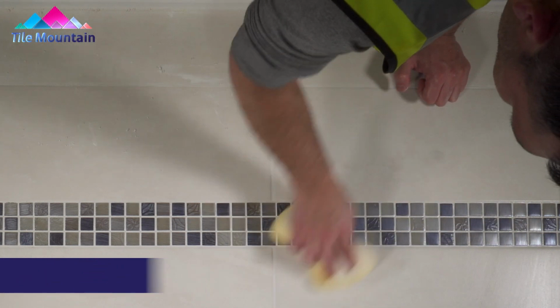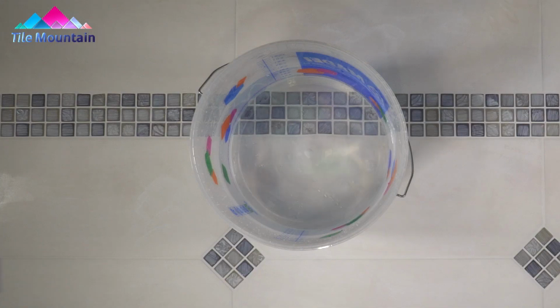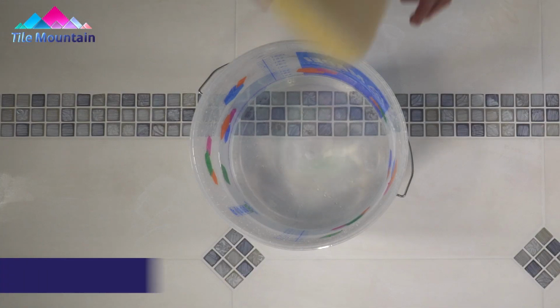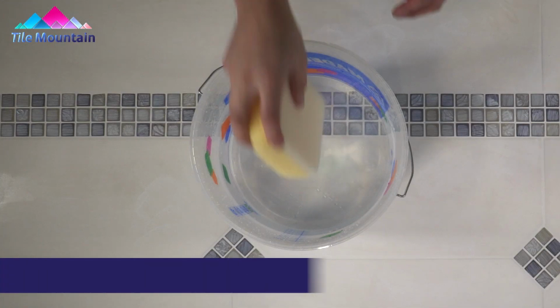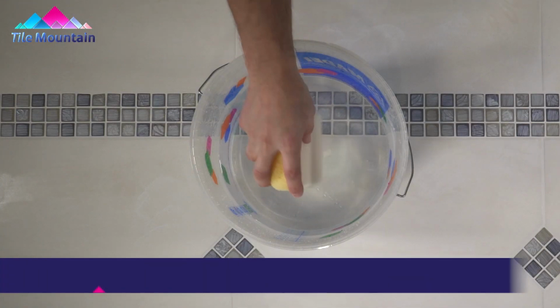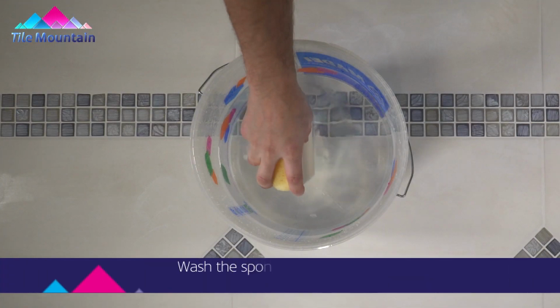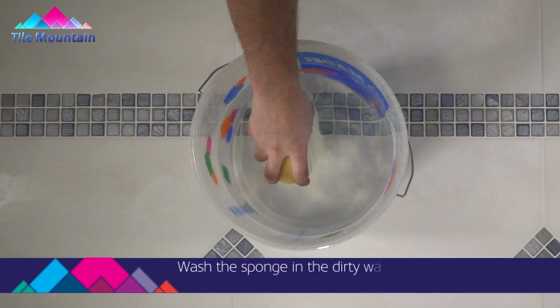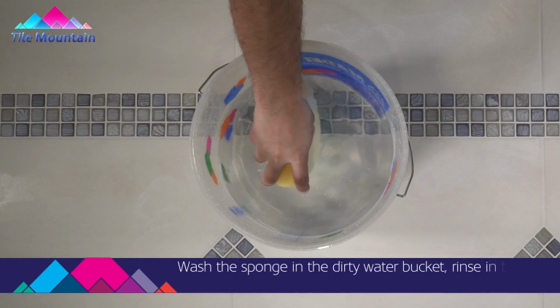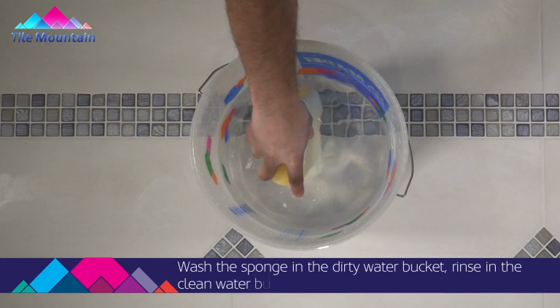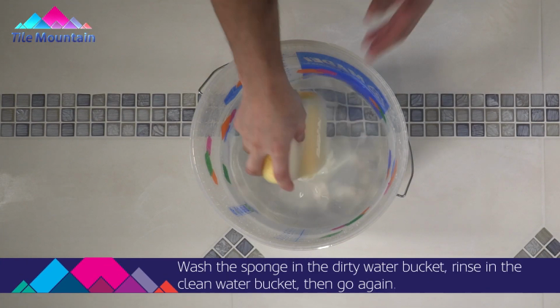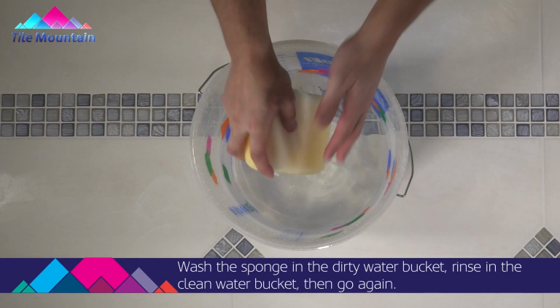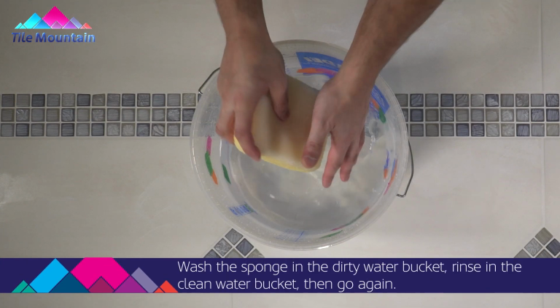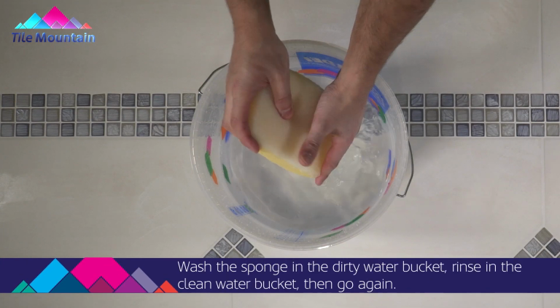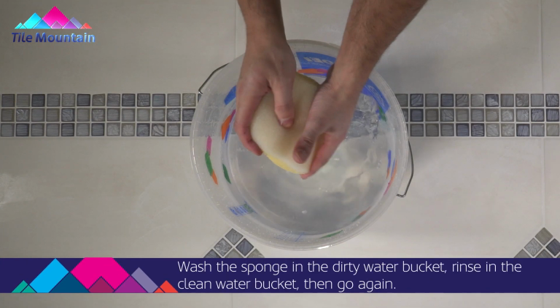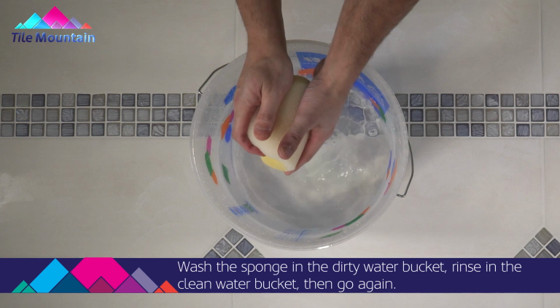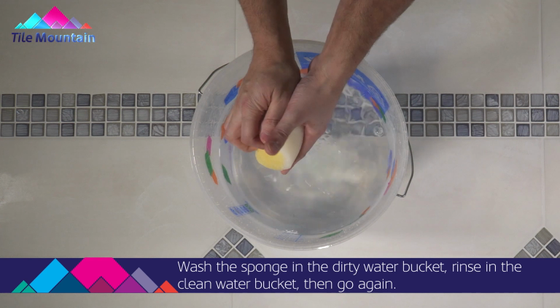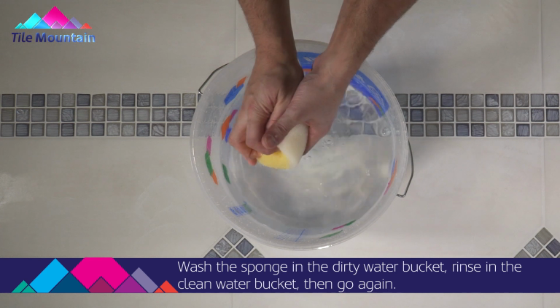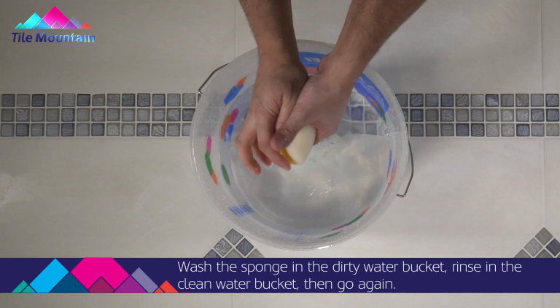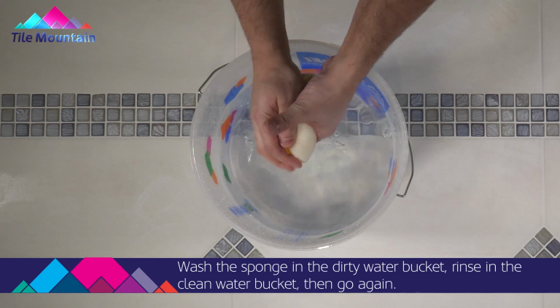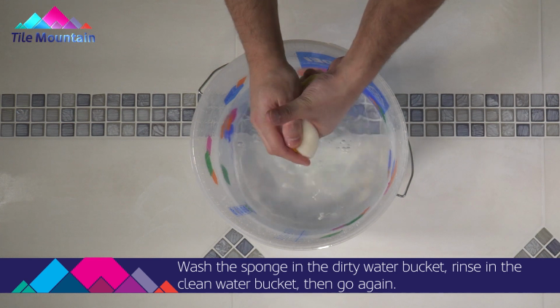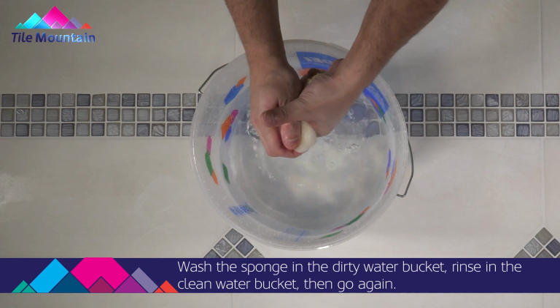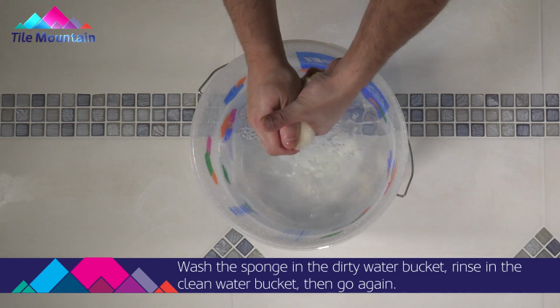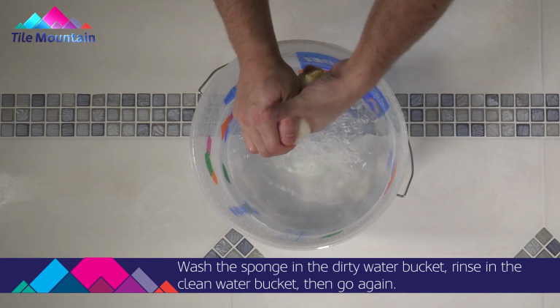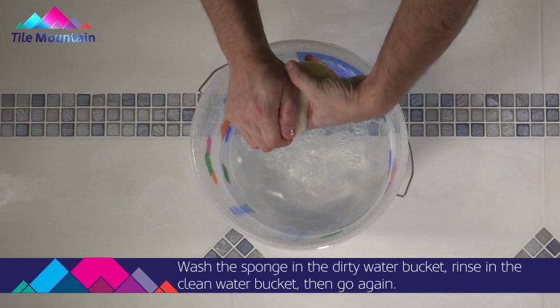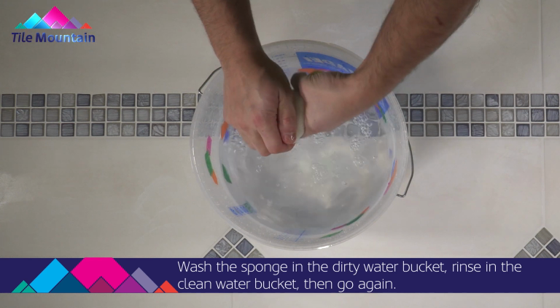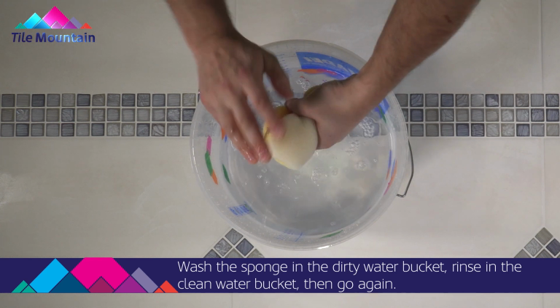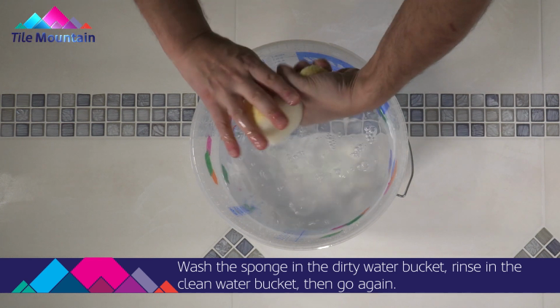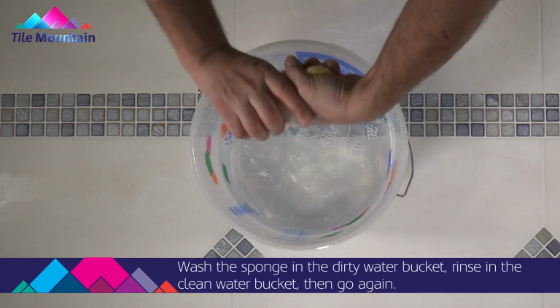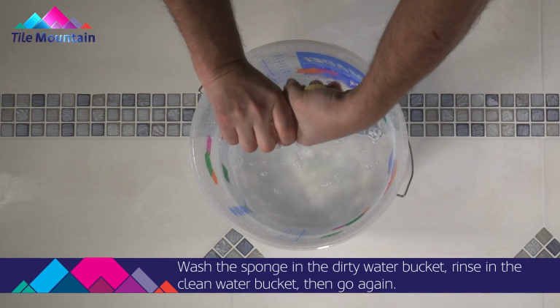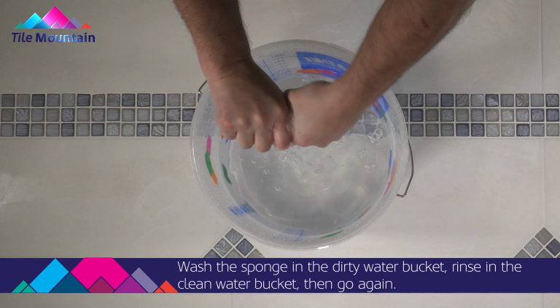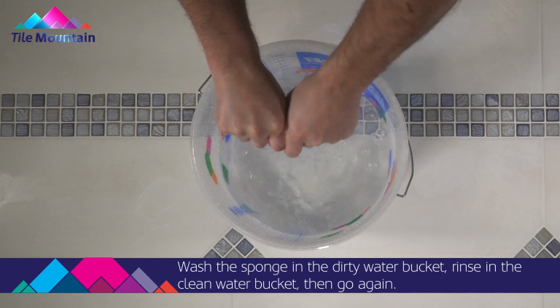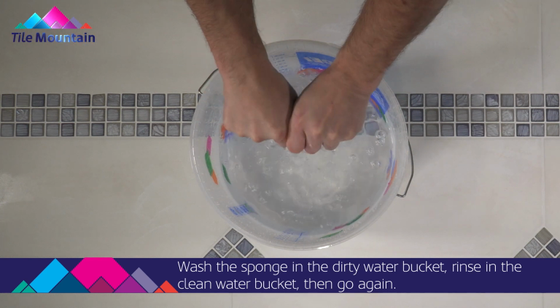Make sure you wash the sponge in the dirty water bucket, rinse in the clean water bucket, then go again.